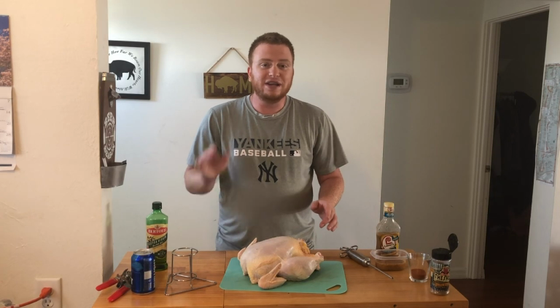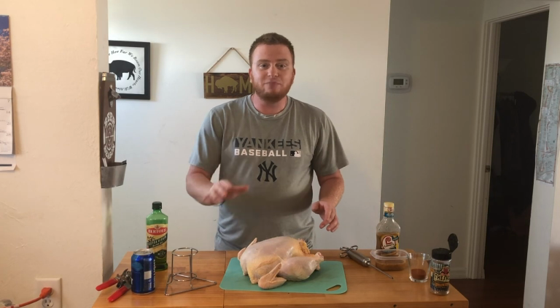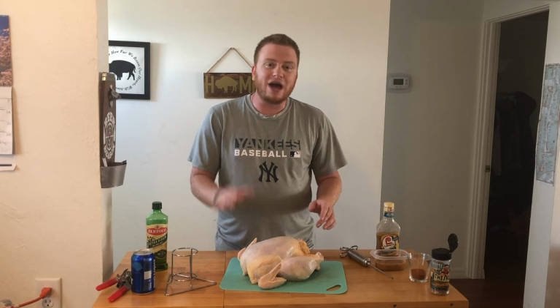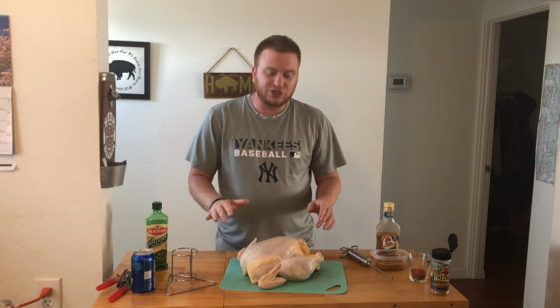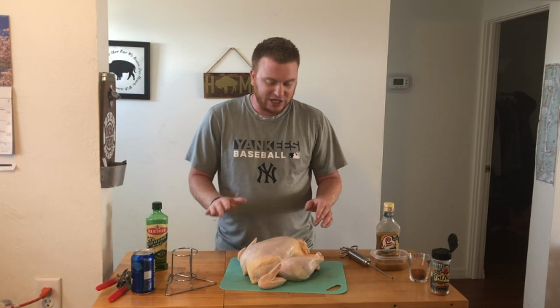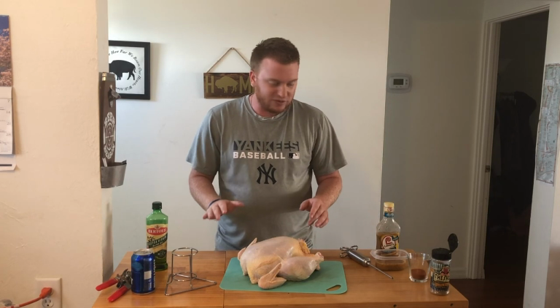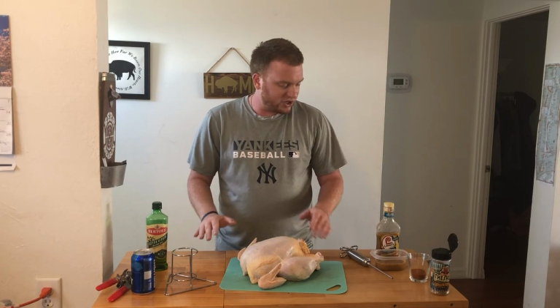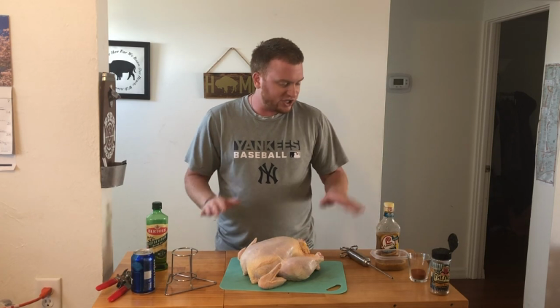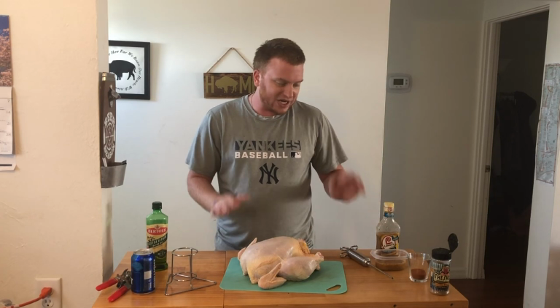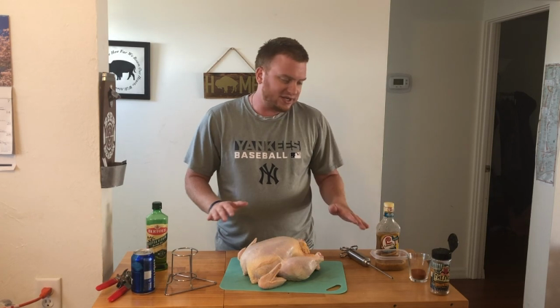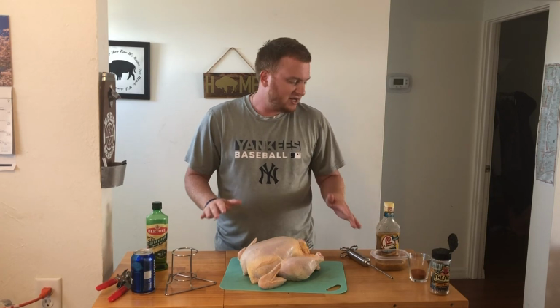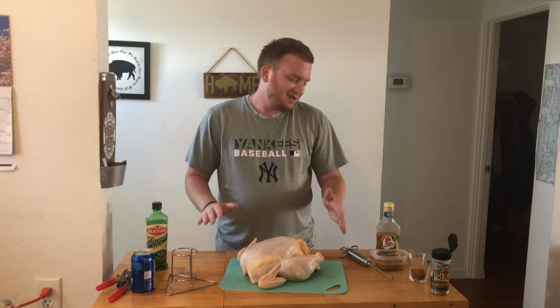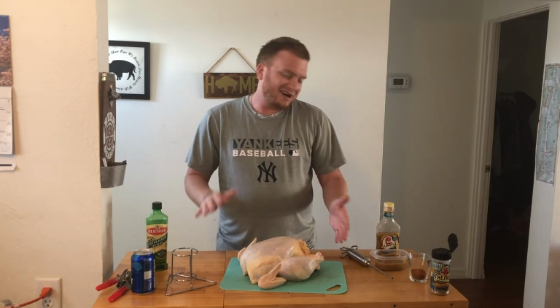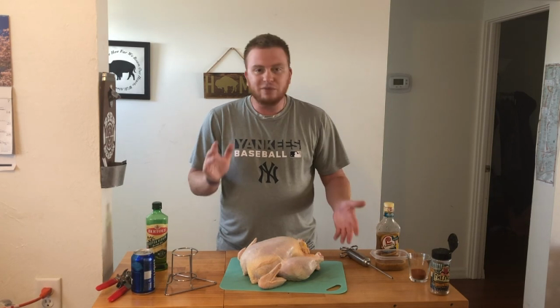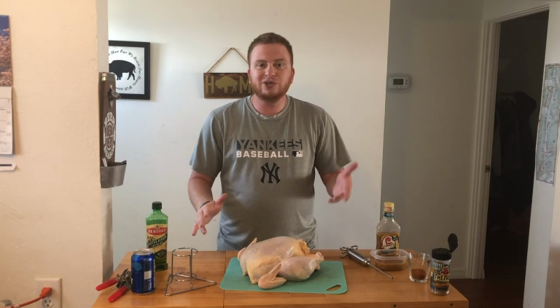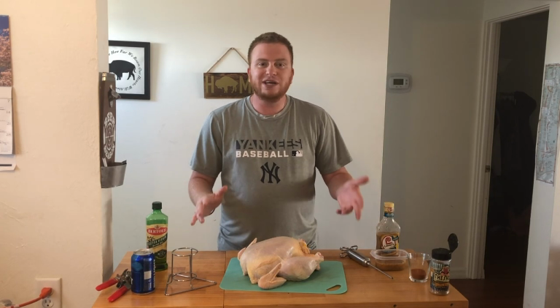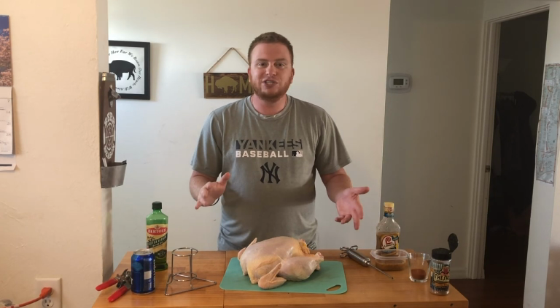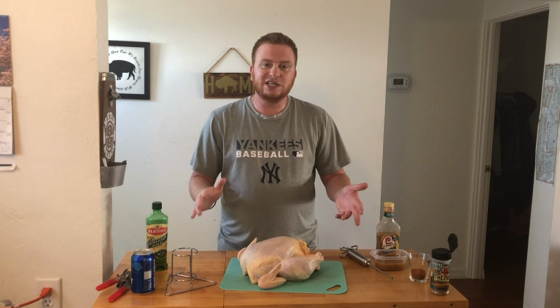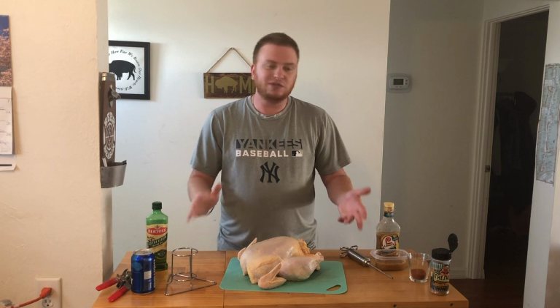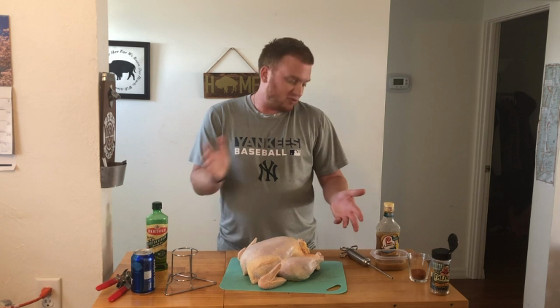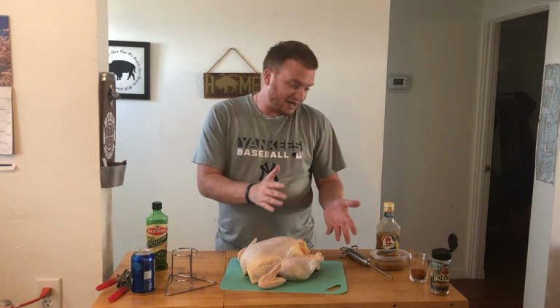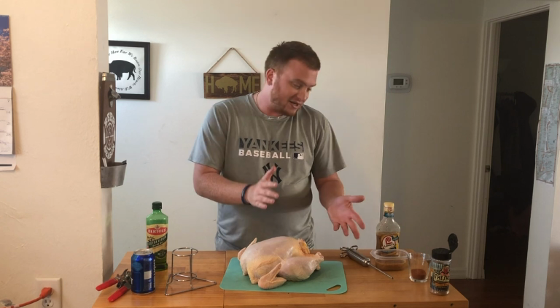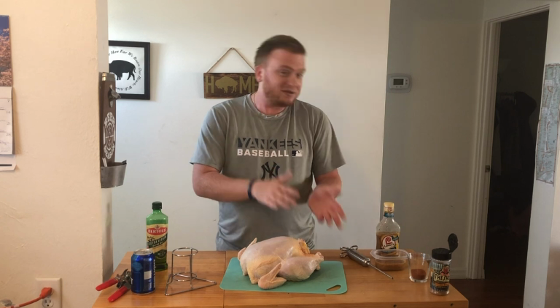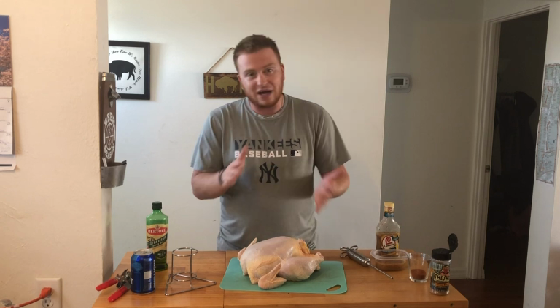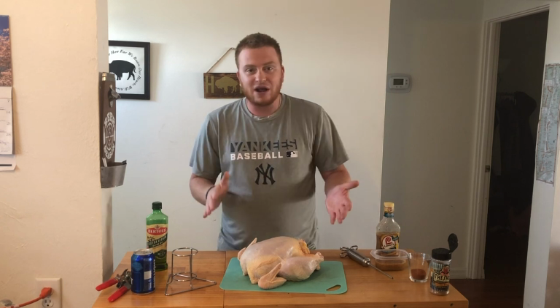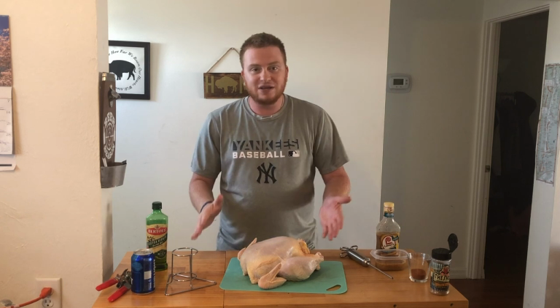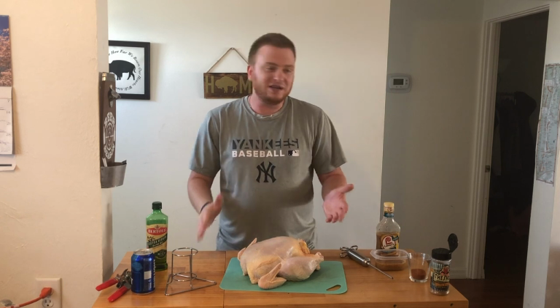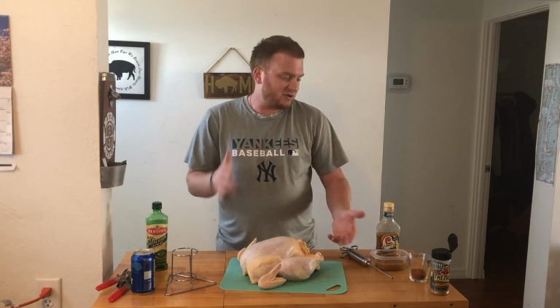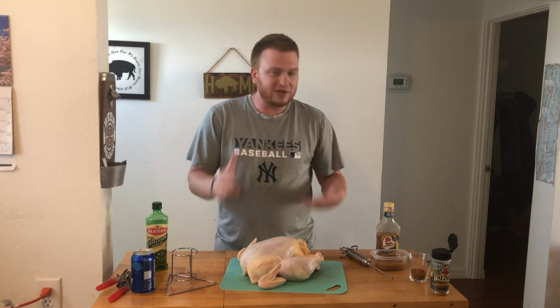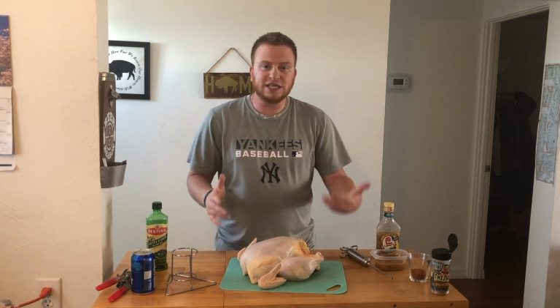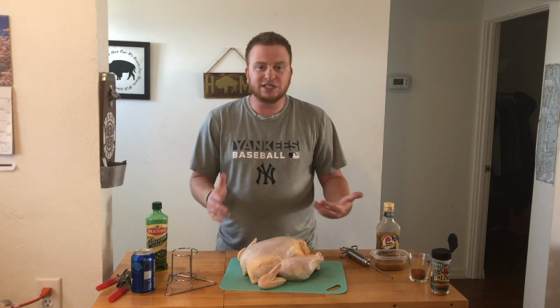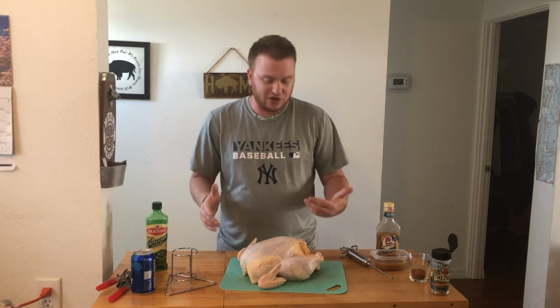I did not brine this chicken. We're going to inject it. I've done beer can chickens brining it and not brining it — I don't think it's necessary.